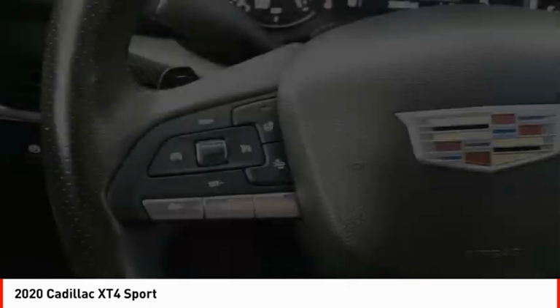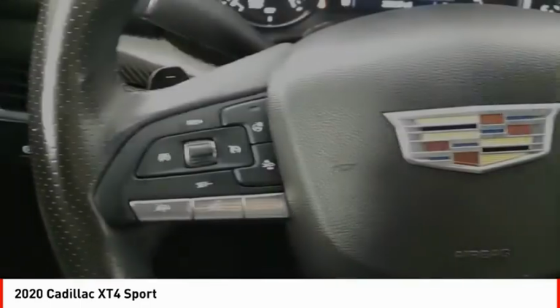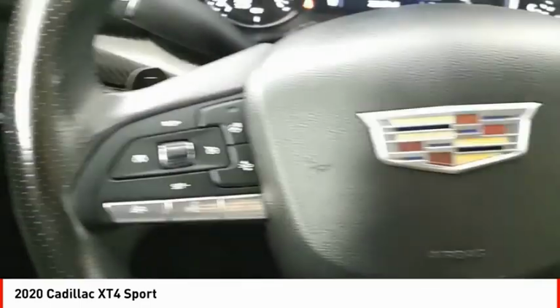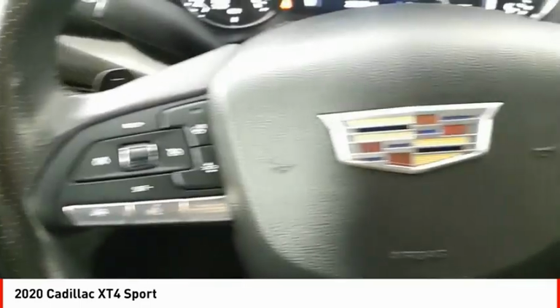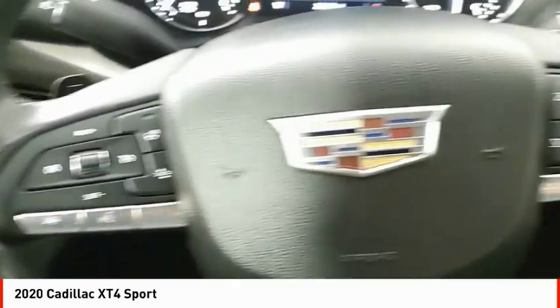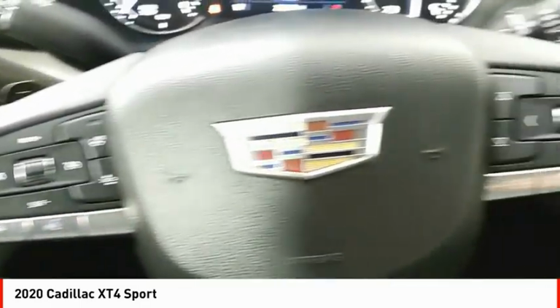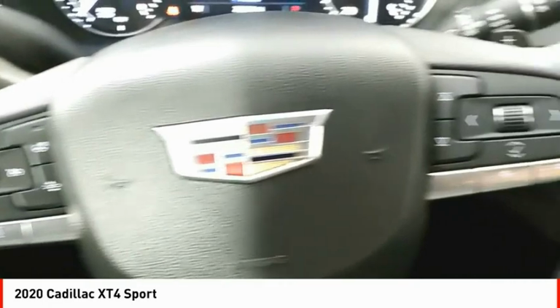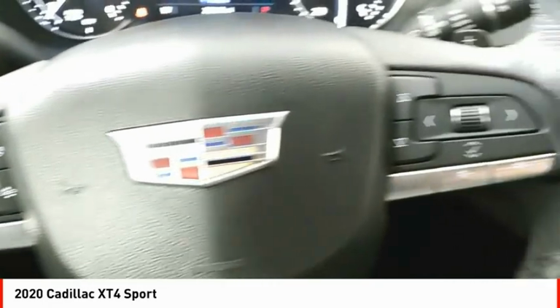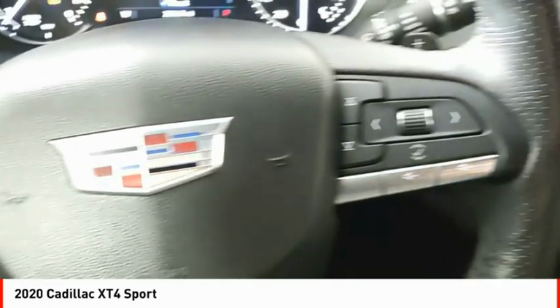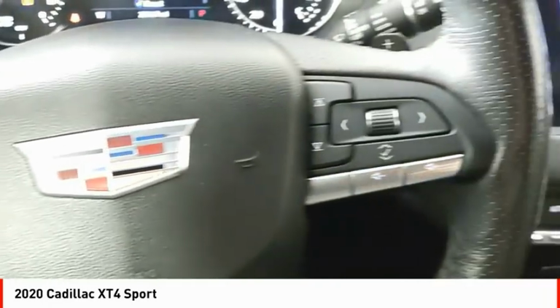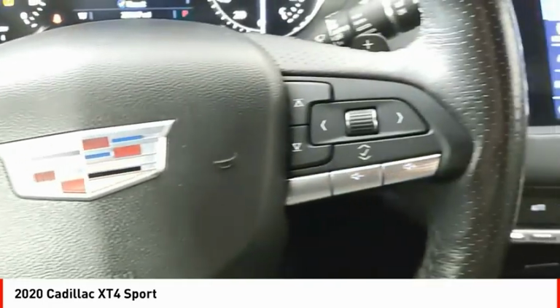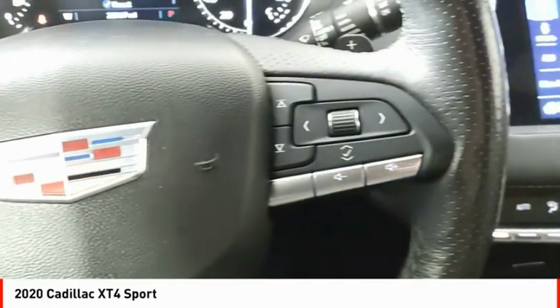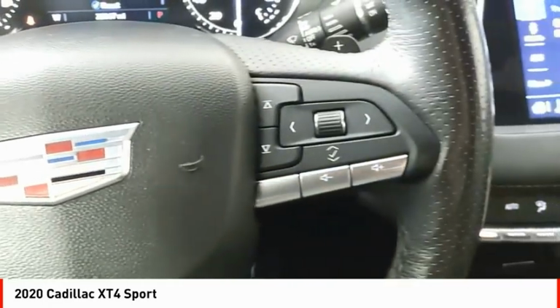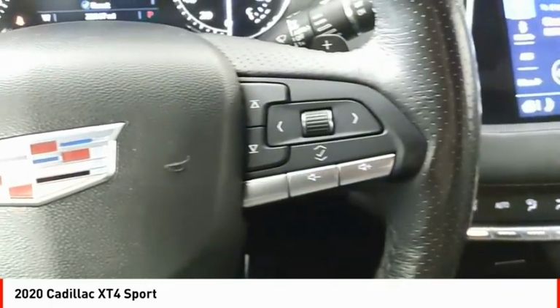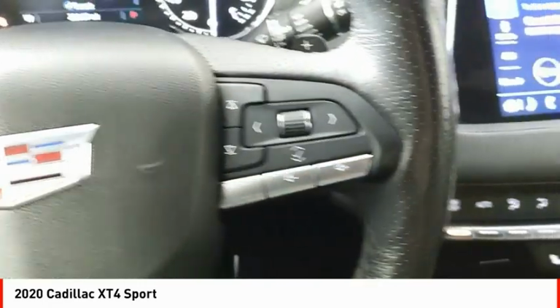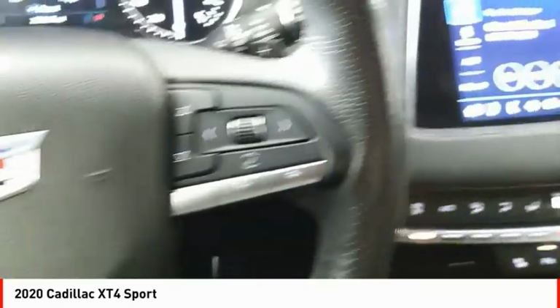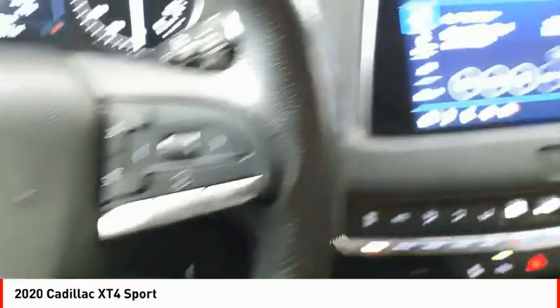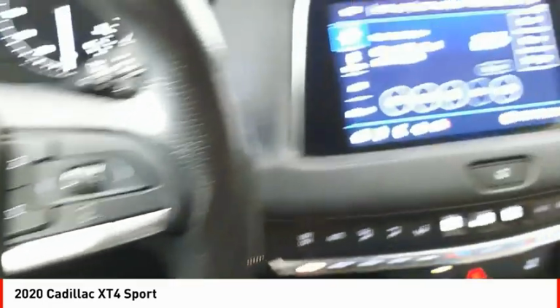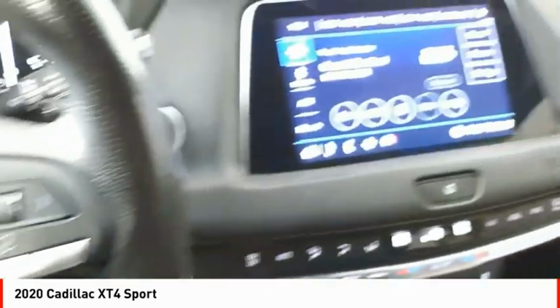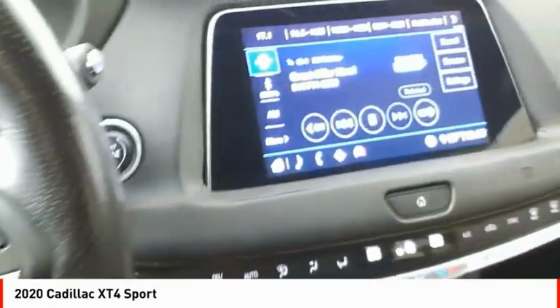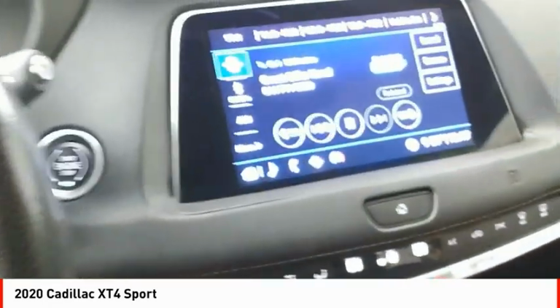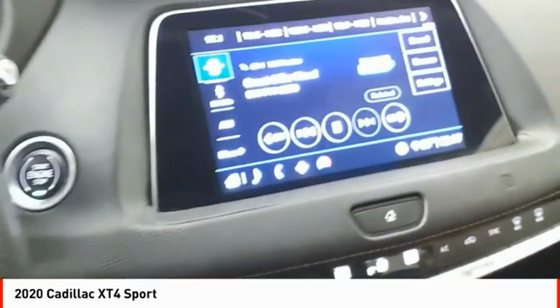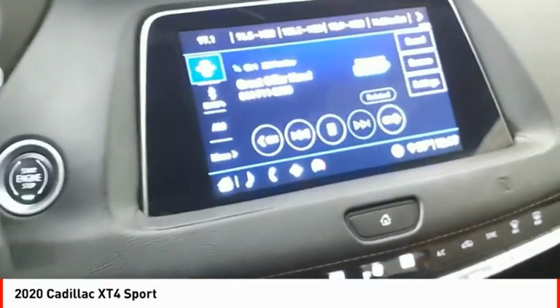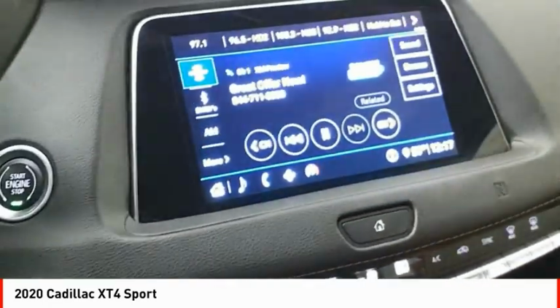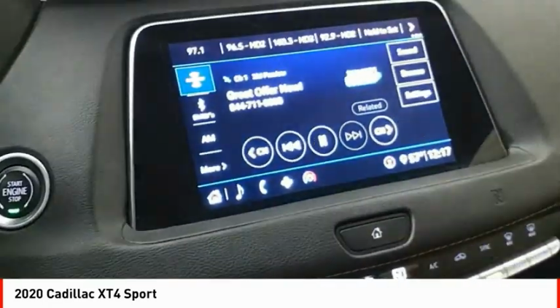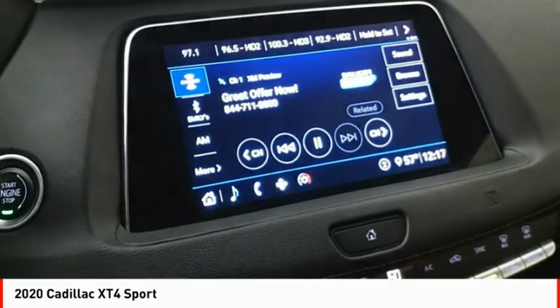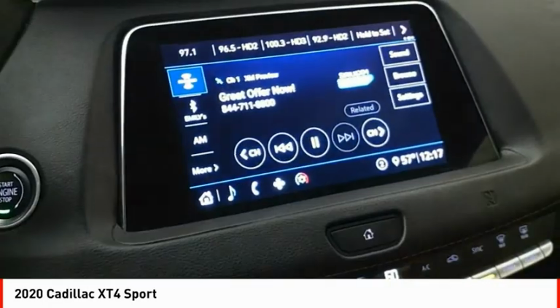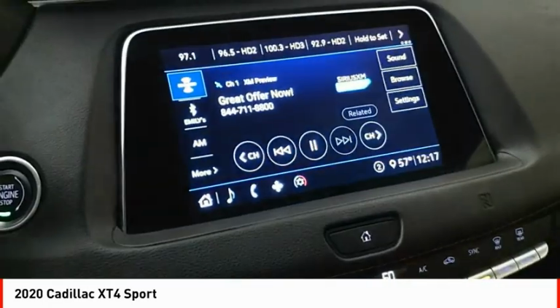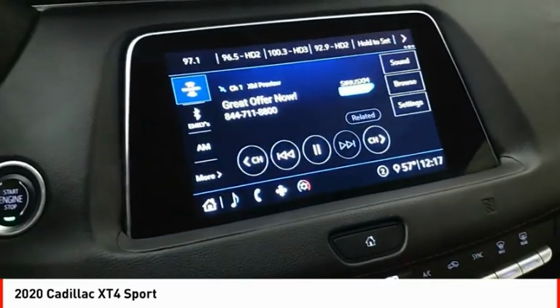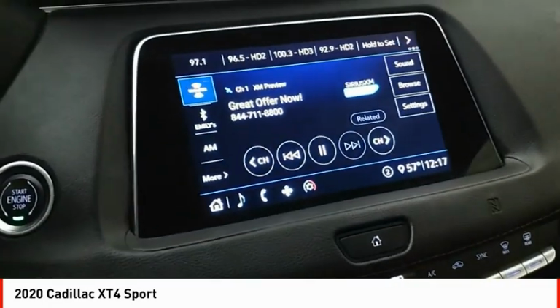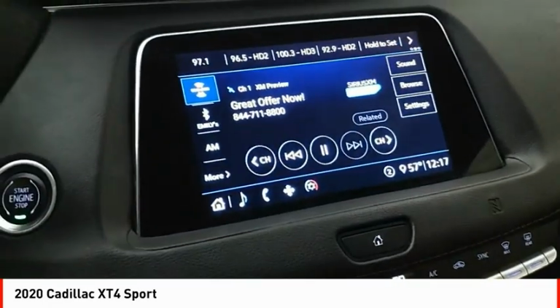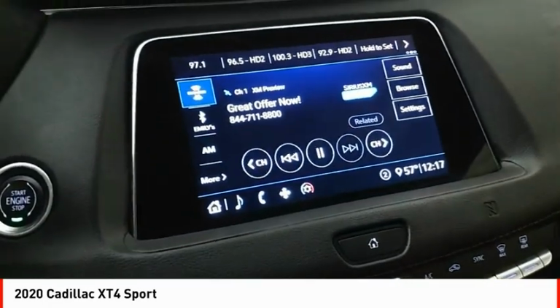Ambient lighting, airbags, front knee airbag, and electronic messaging assistance with read function.